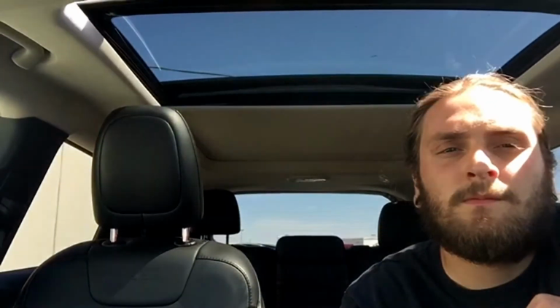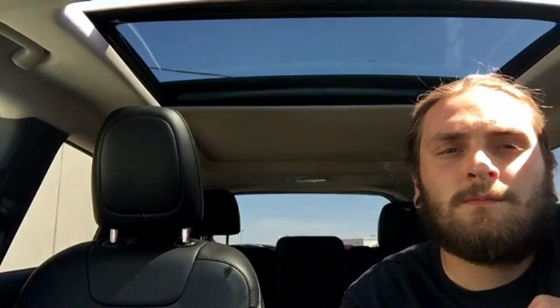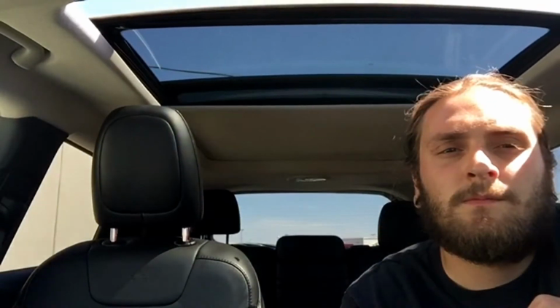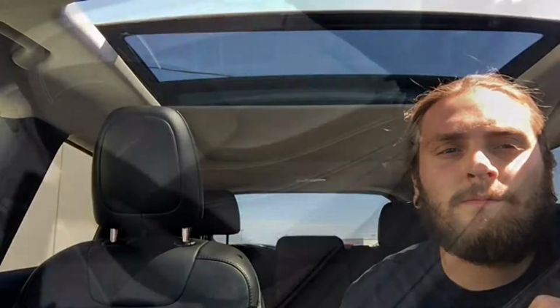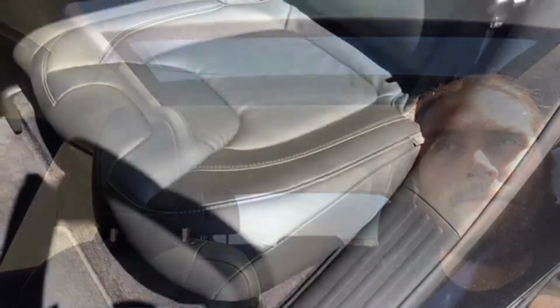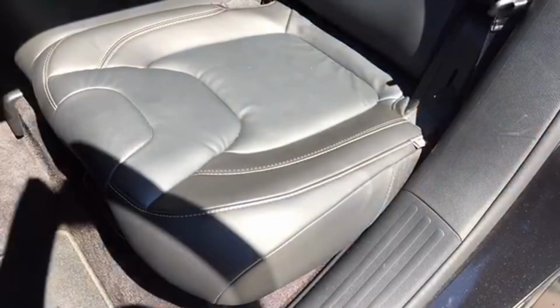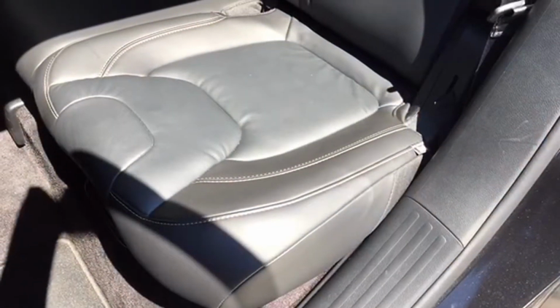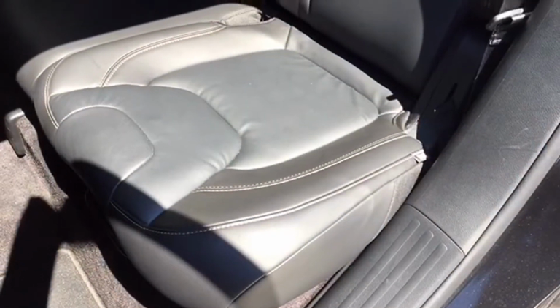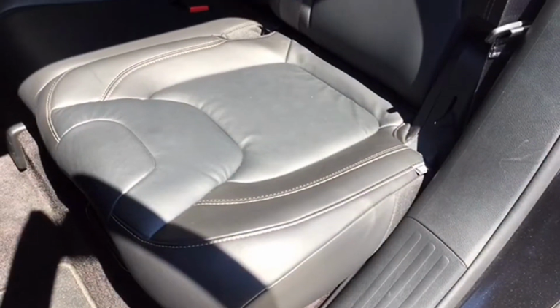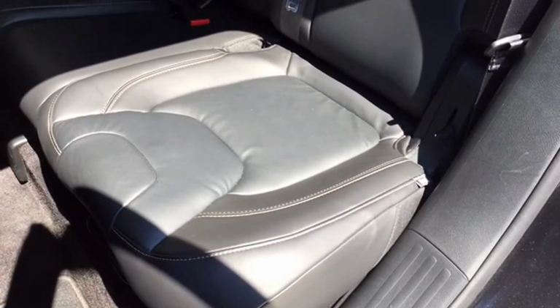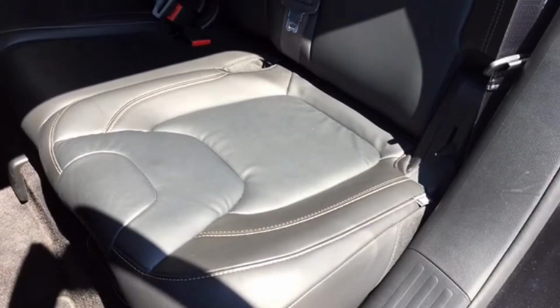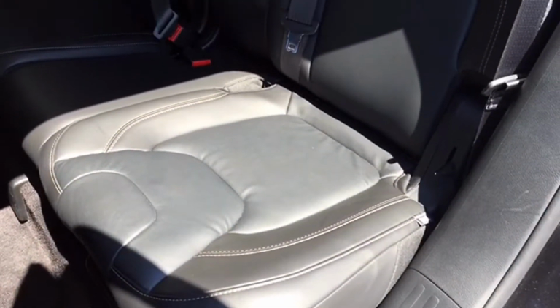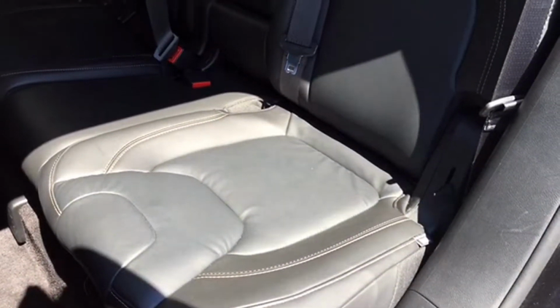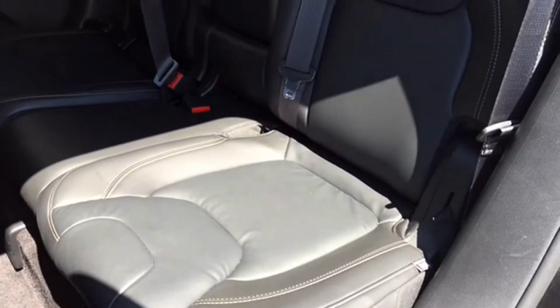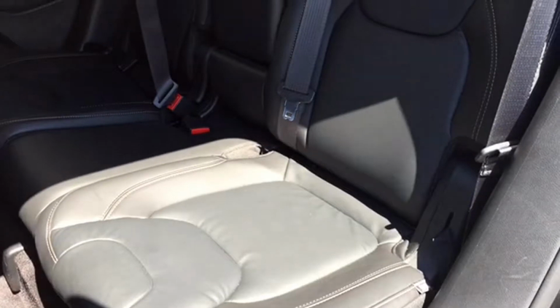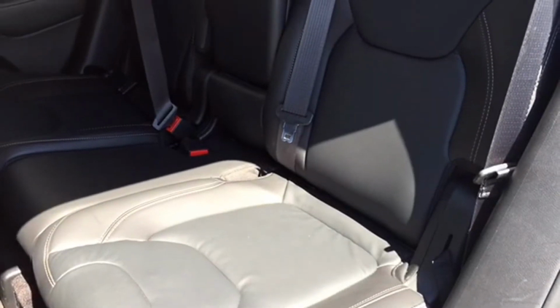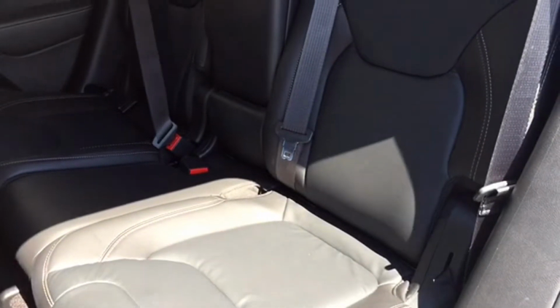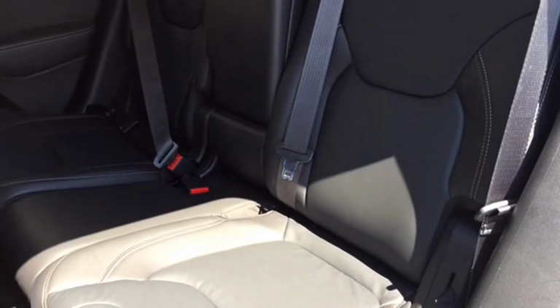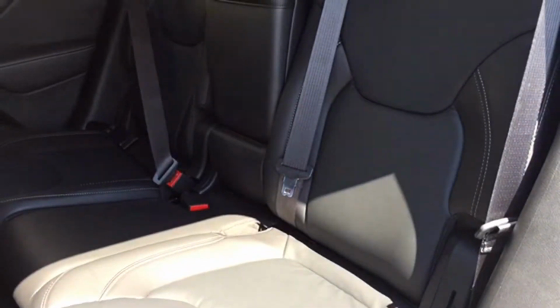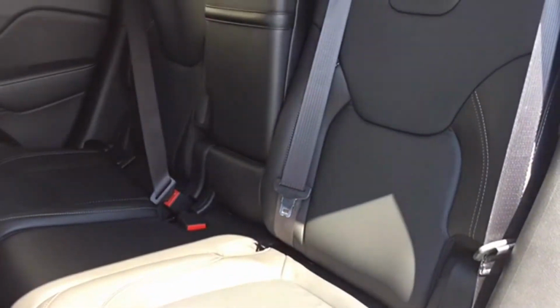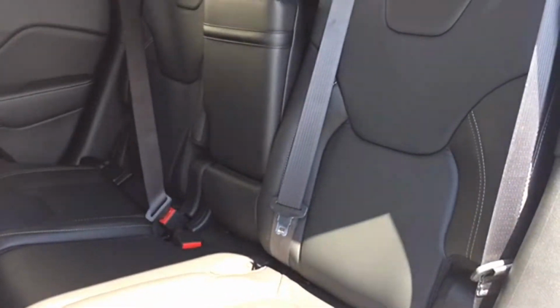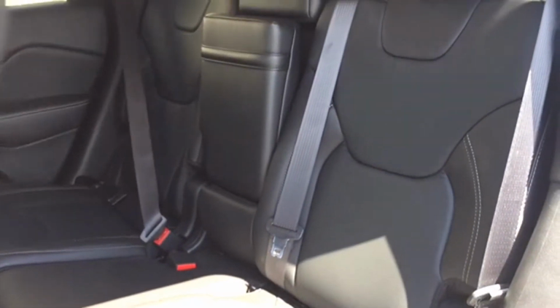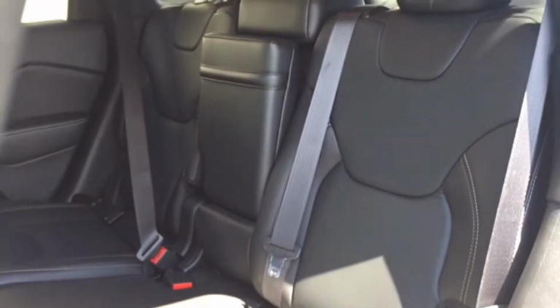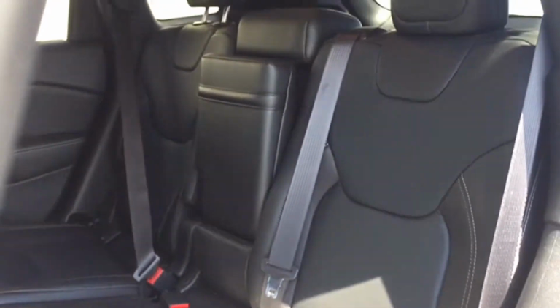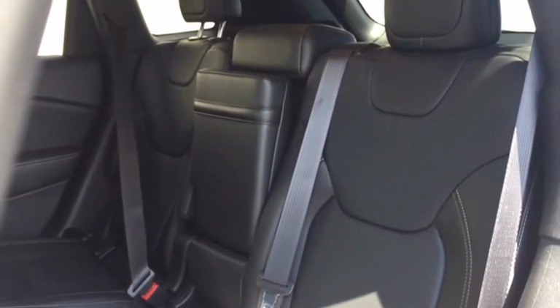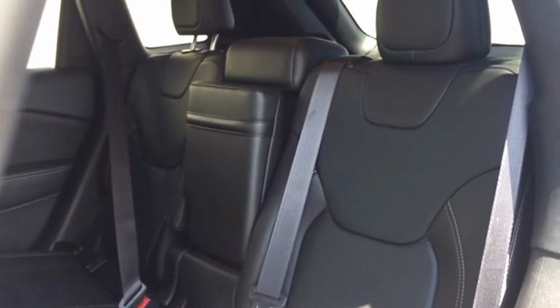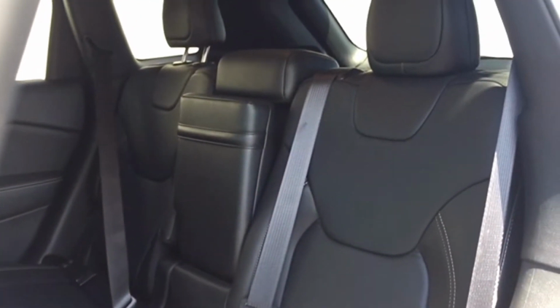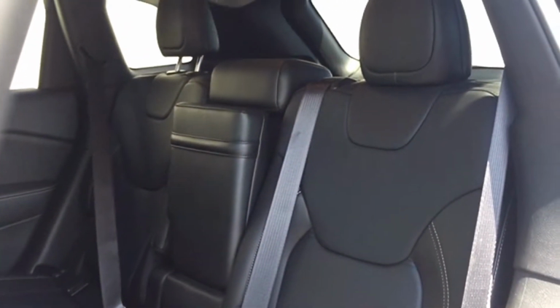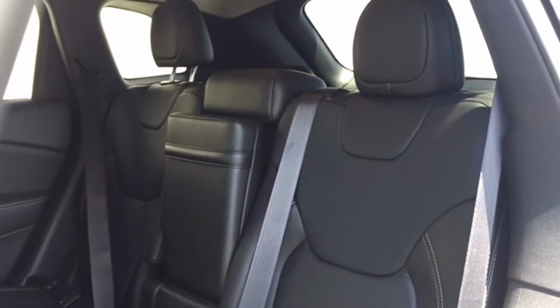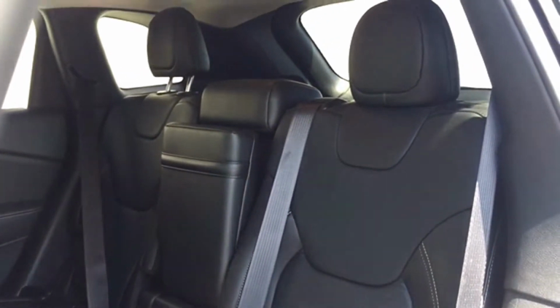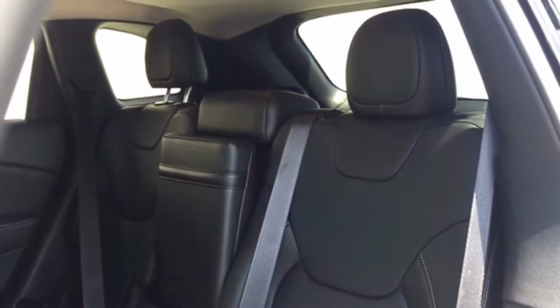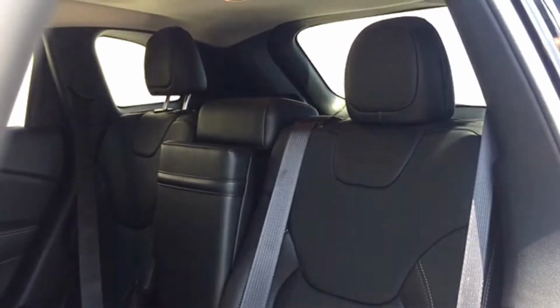Your back bench seats three and it's covered in that stylish dark leather upholstery. It's a split folding bench and all three seats have adjustable headrests to keep you safe if you're hit from behind.